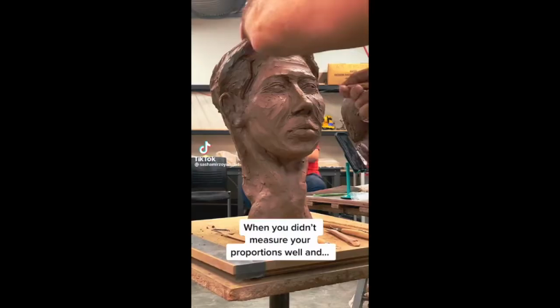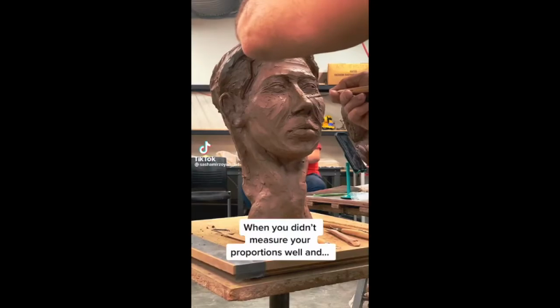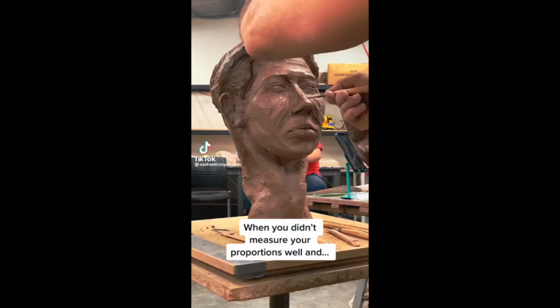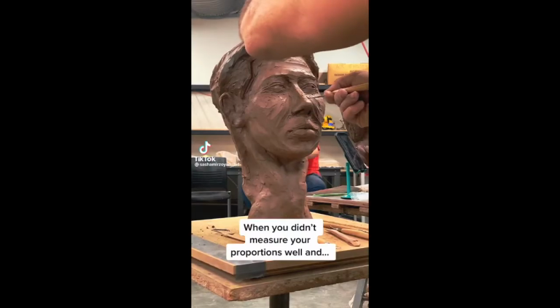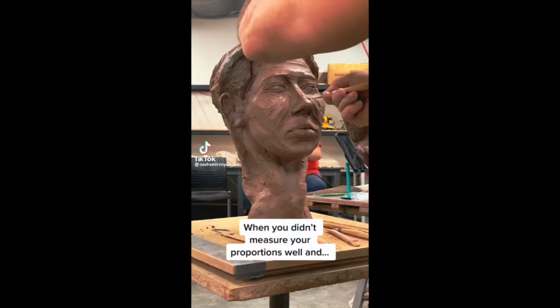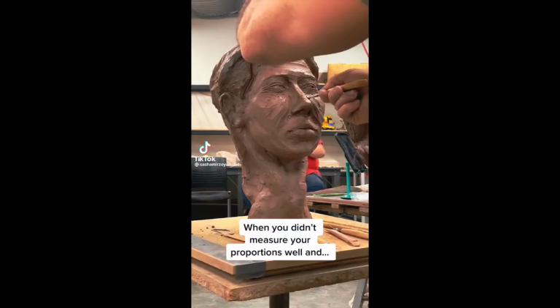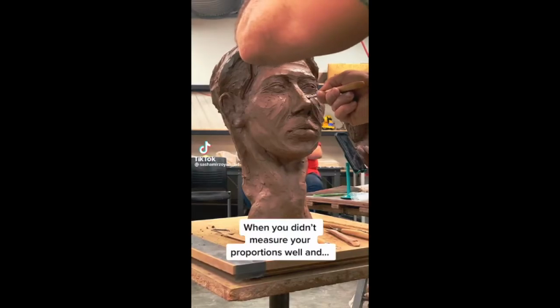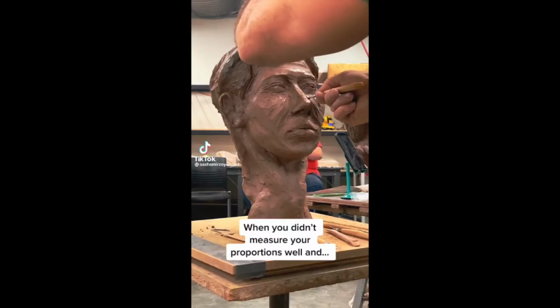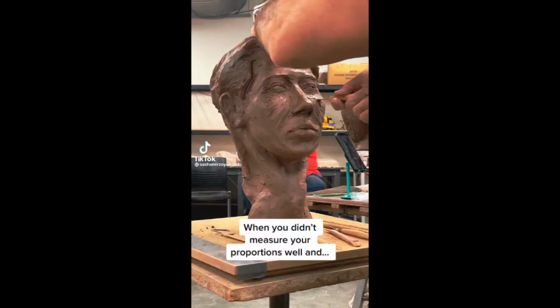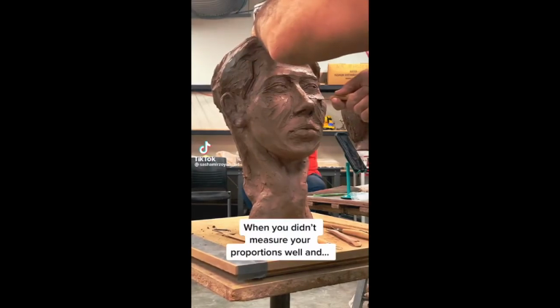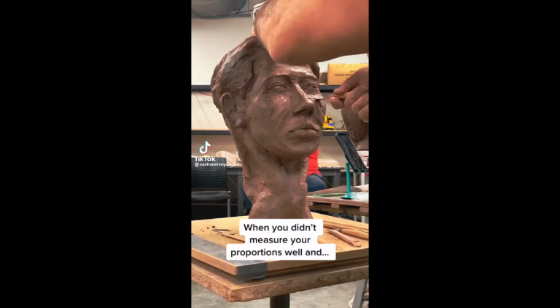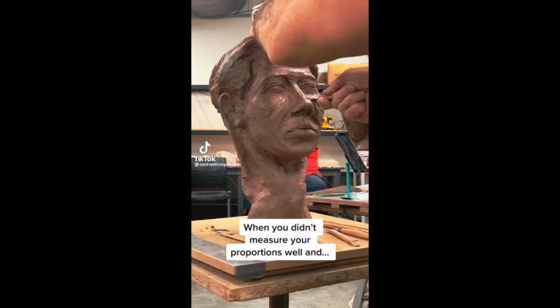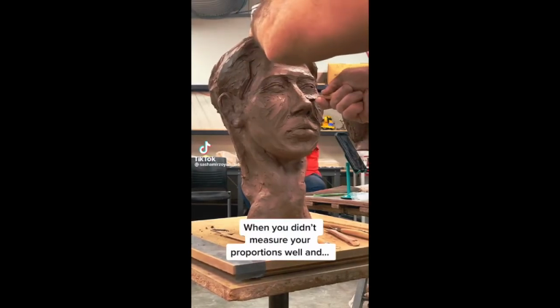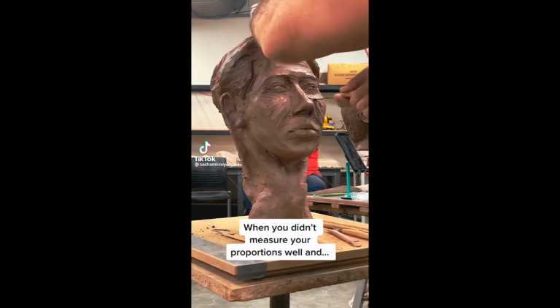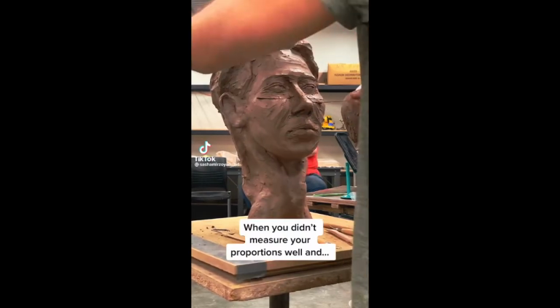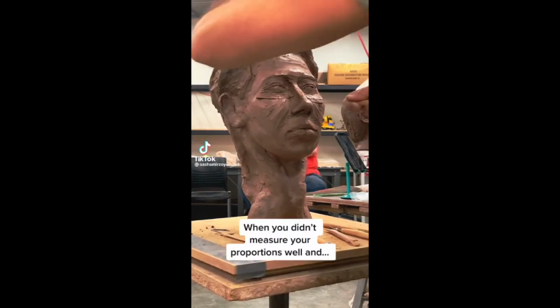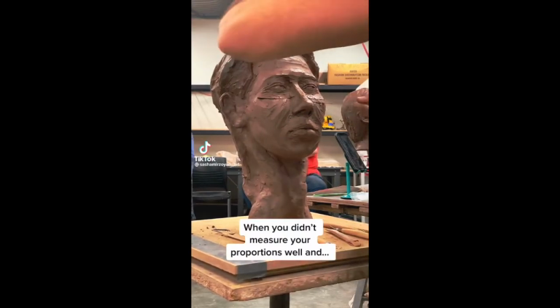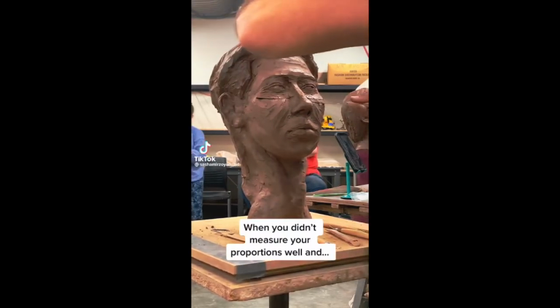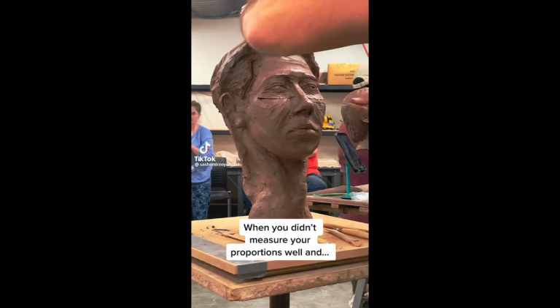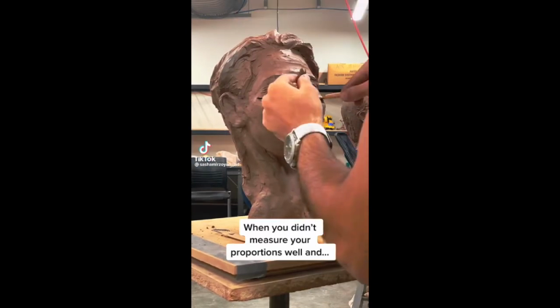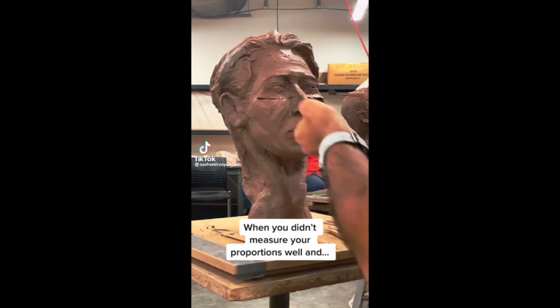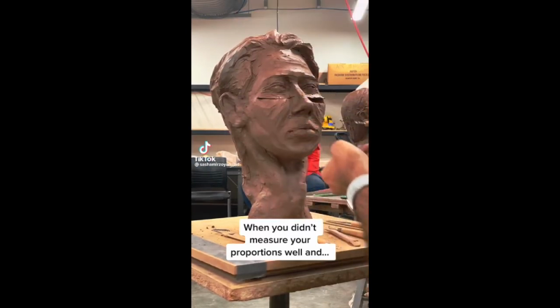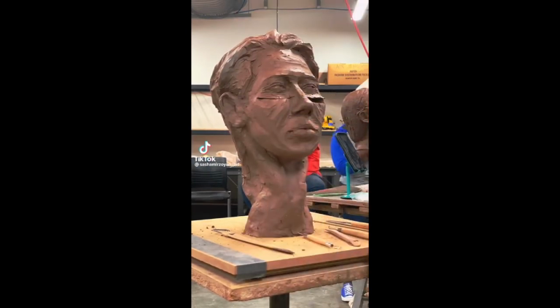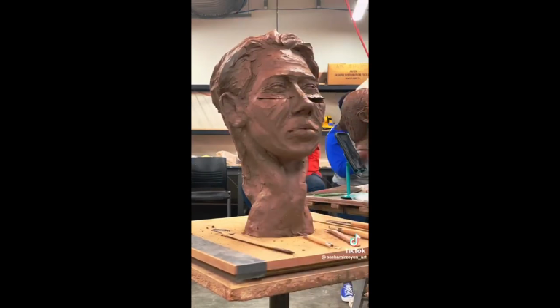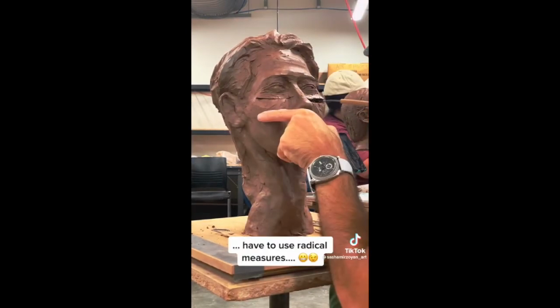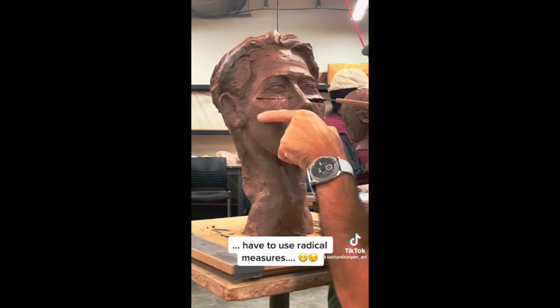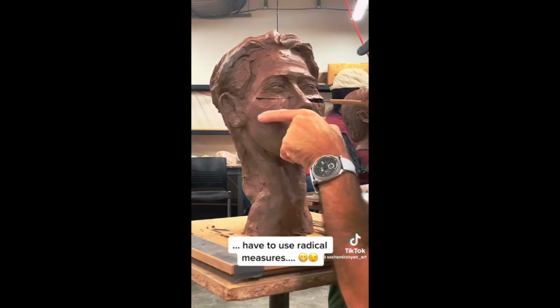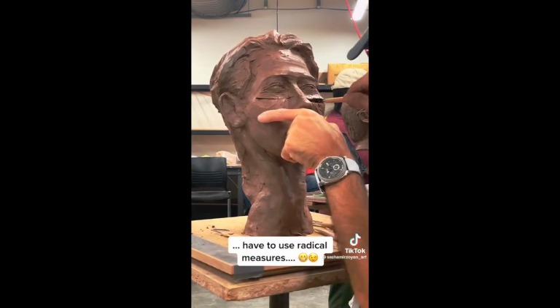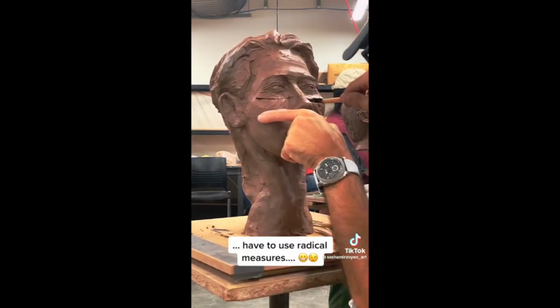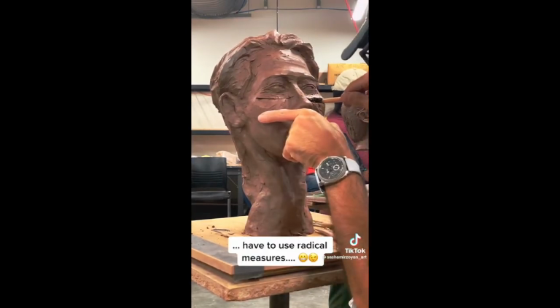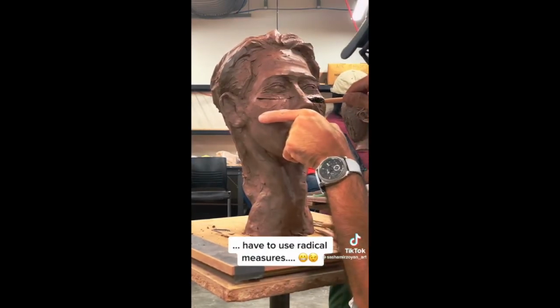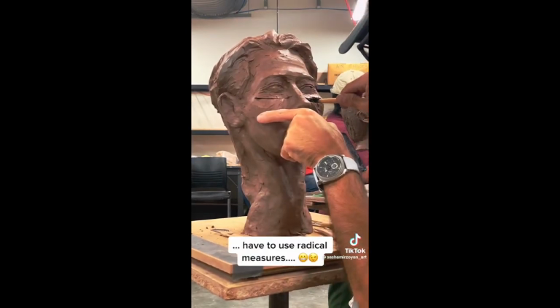When you didn't measure your proportions well and have to use radical measures.